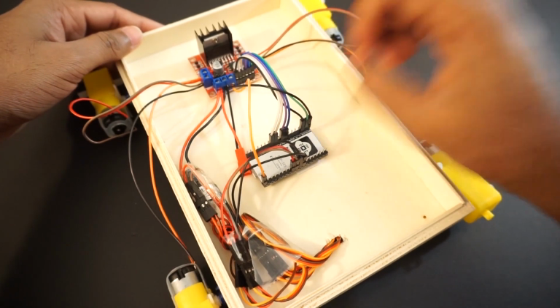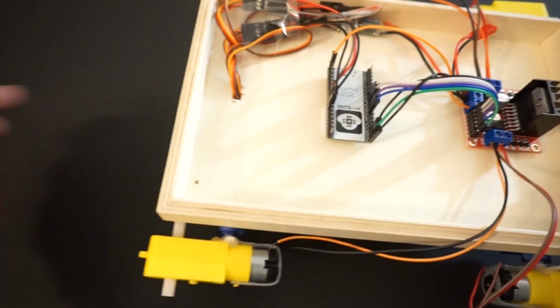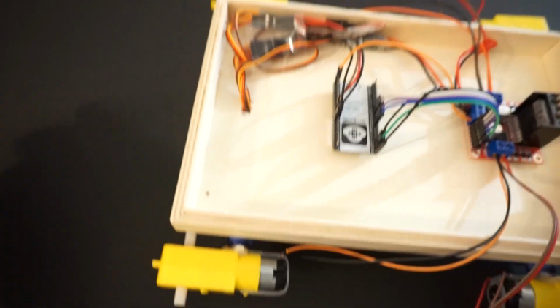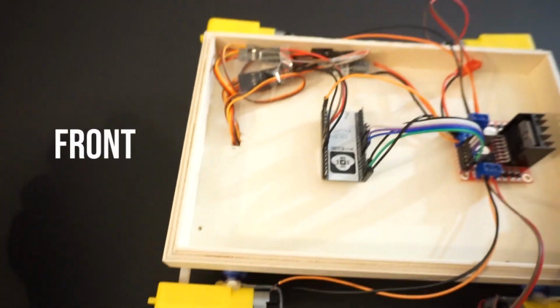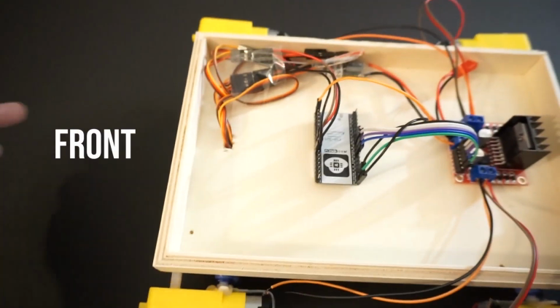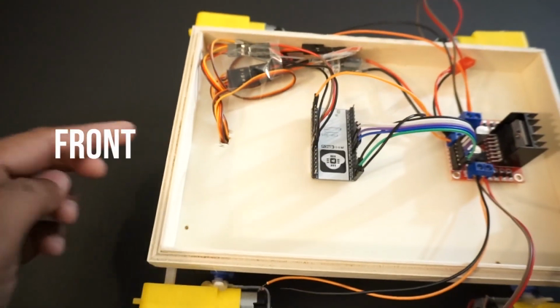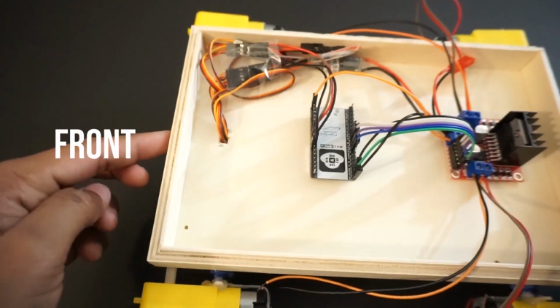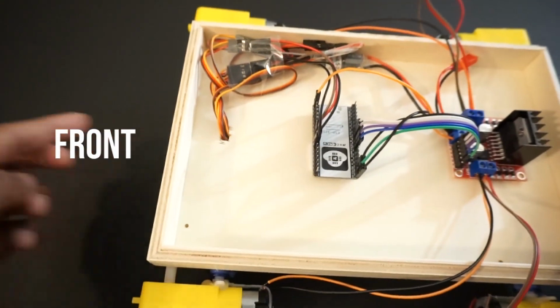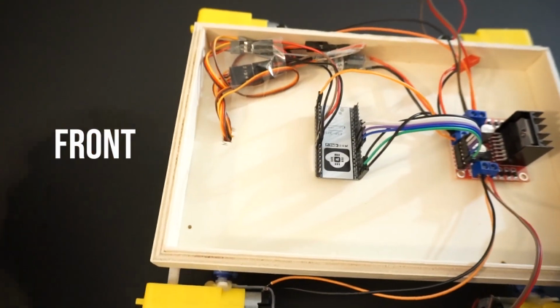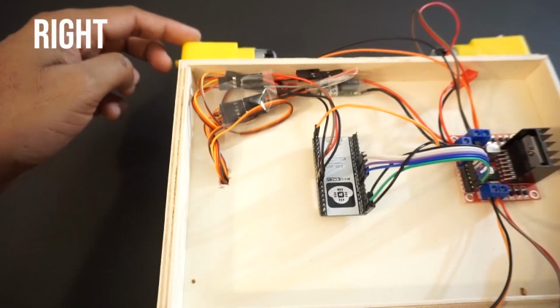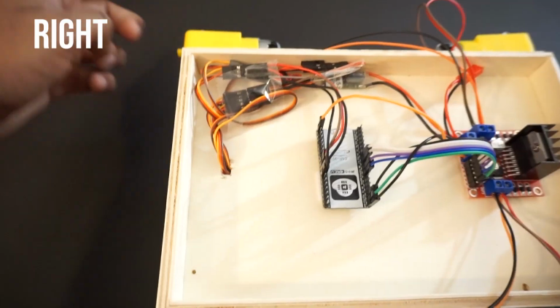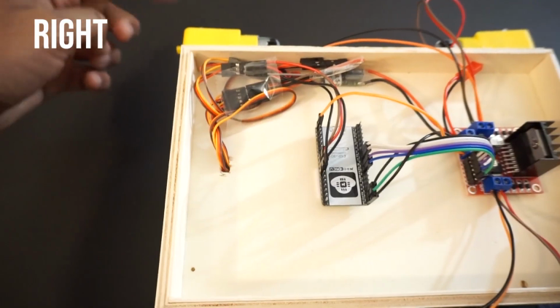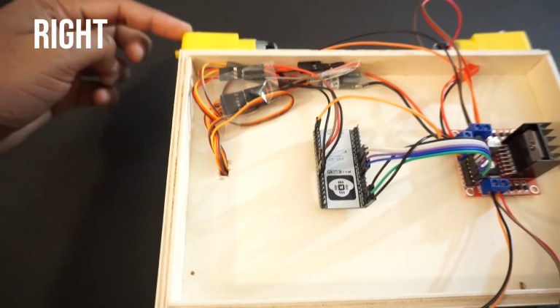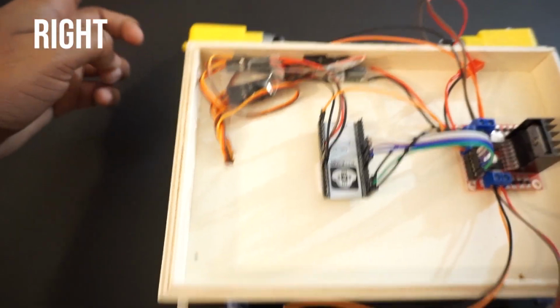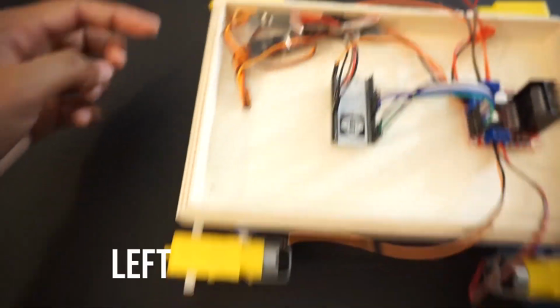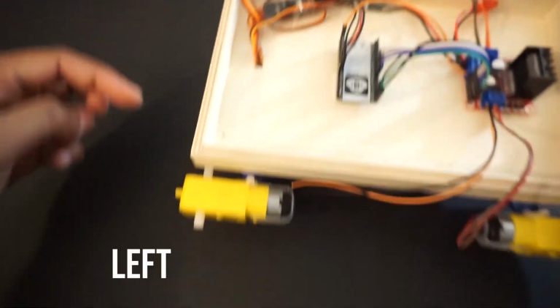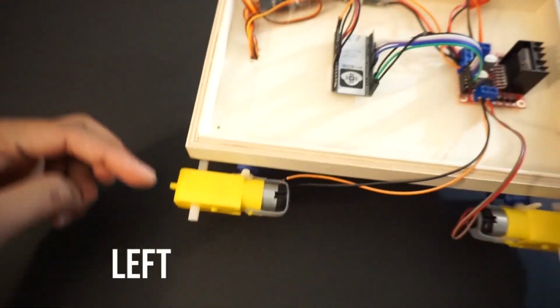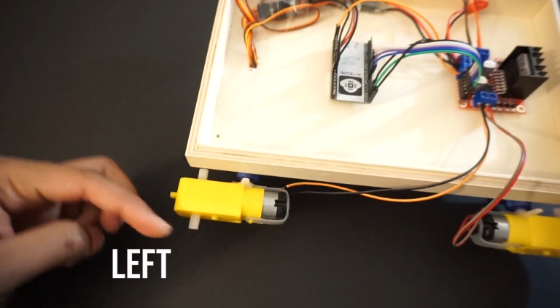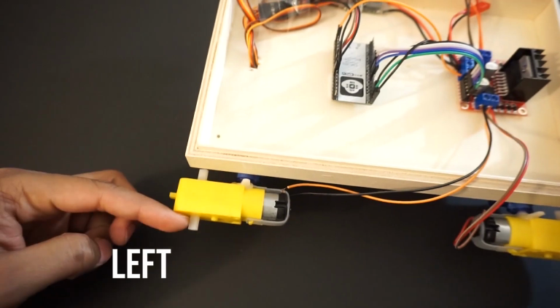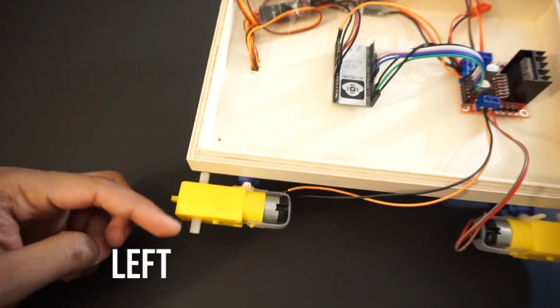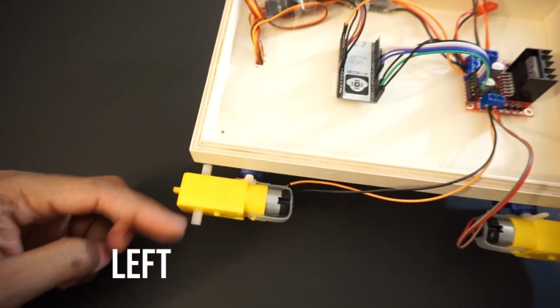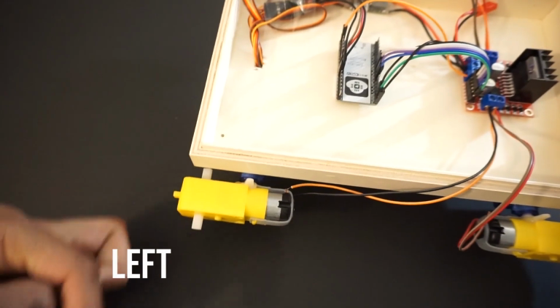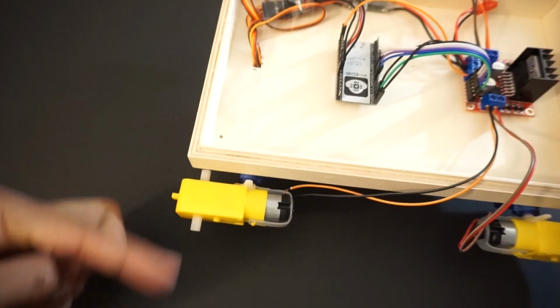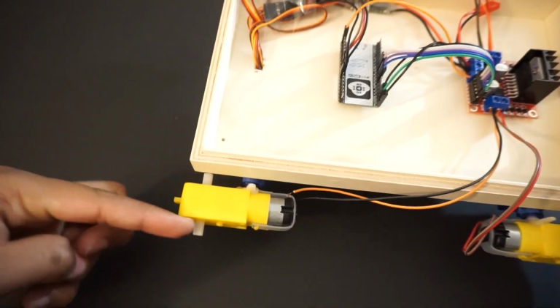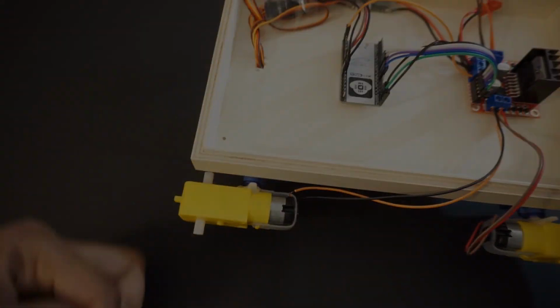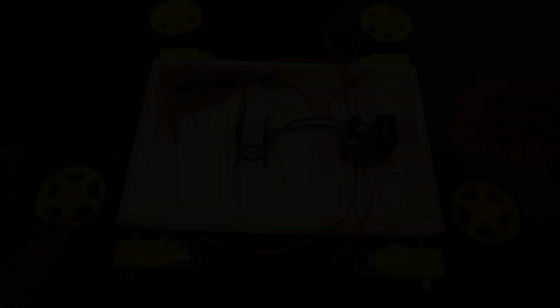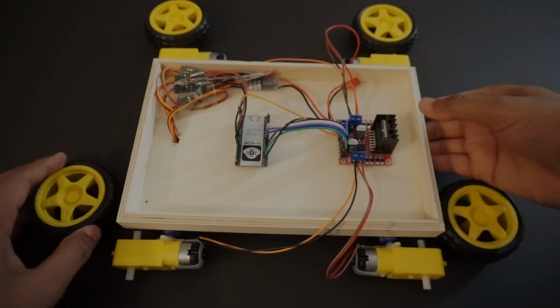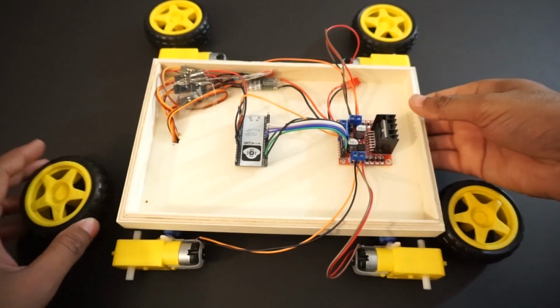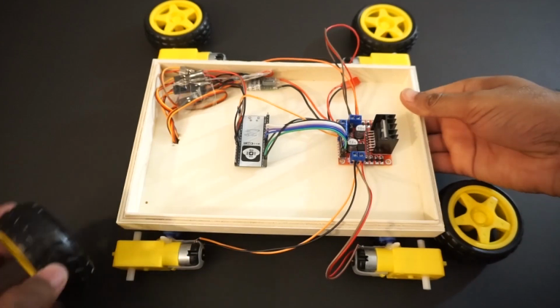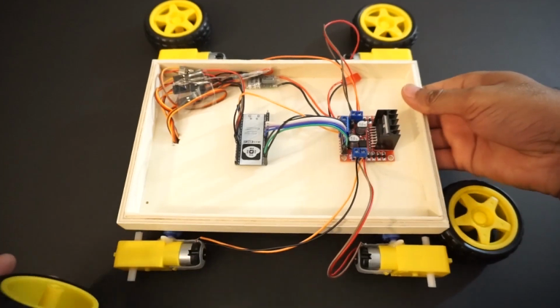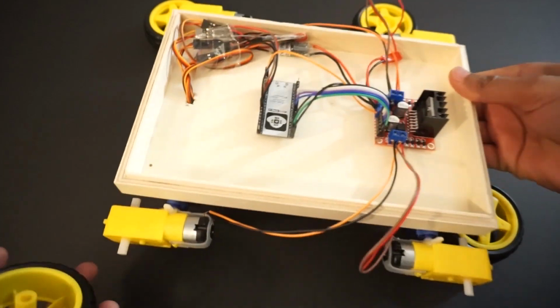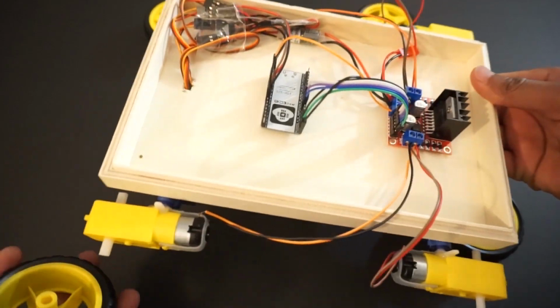This is the front of the car, this is the right side, and this is the left side. Attach the wheels to the car now.